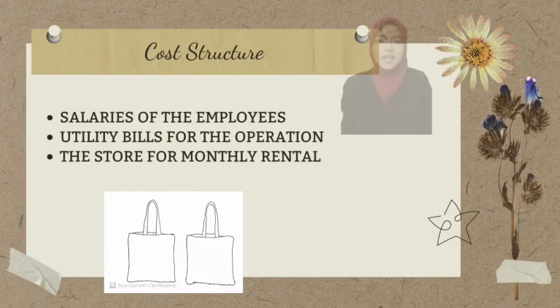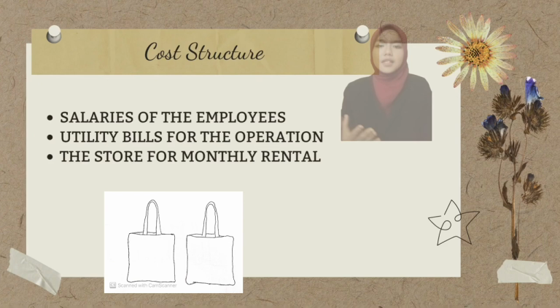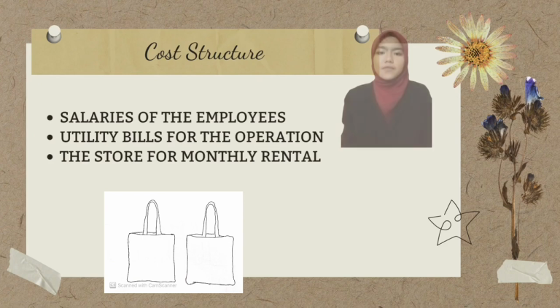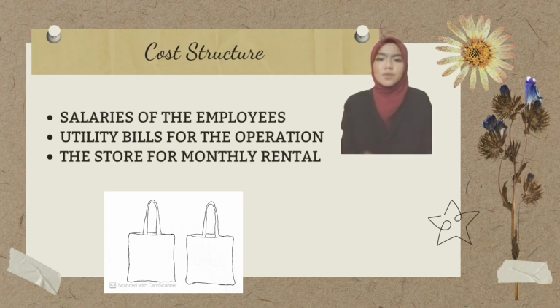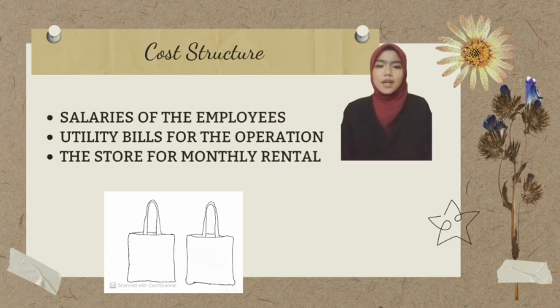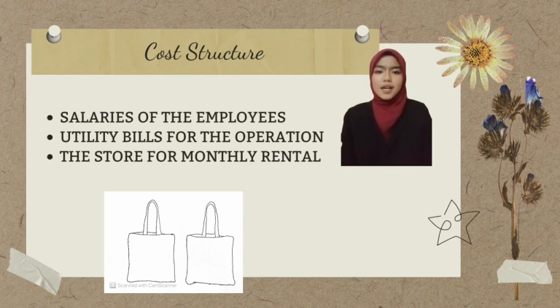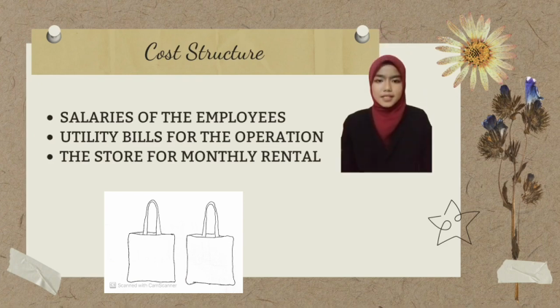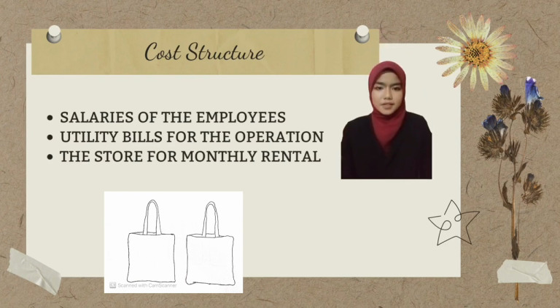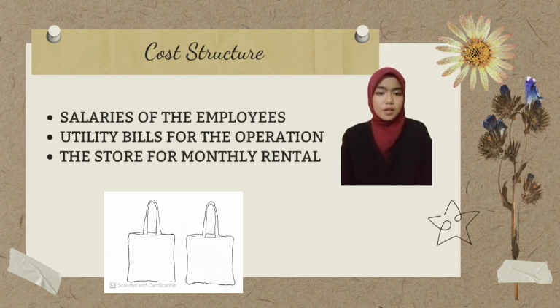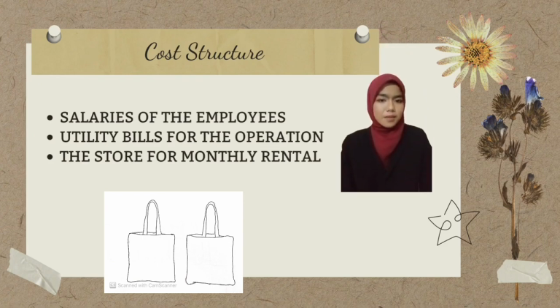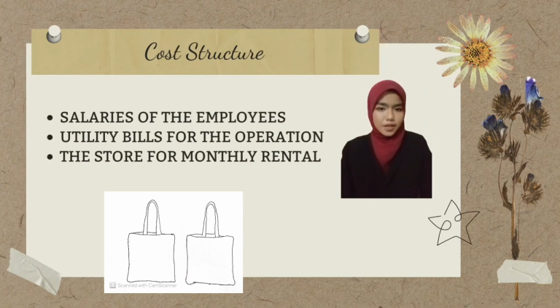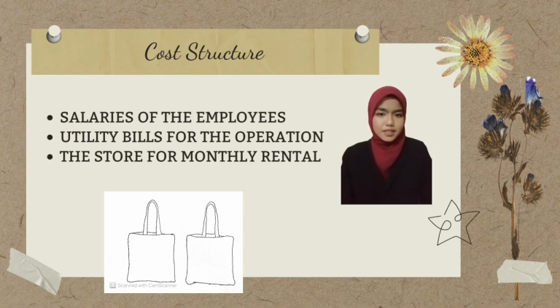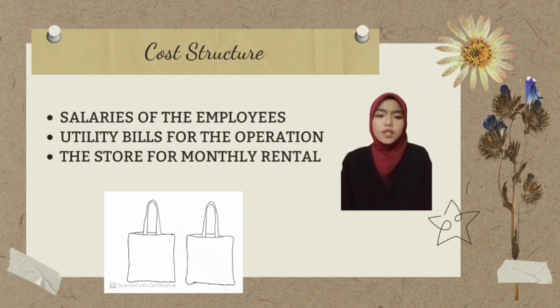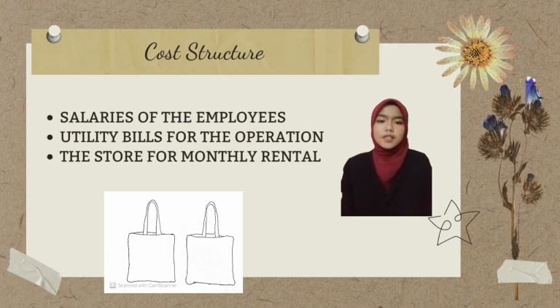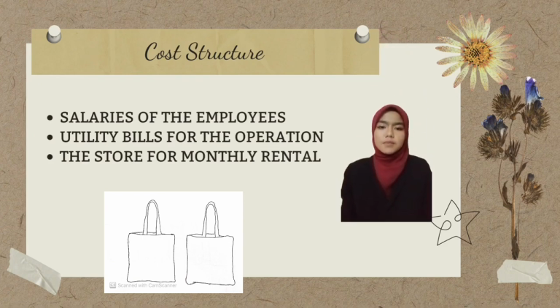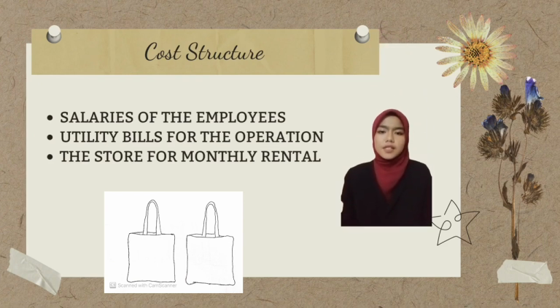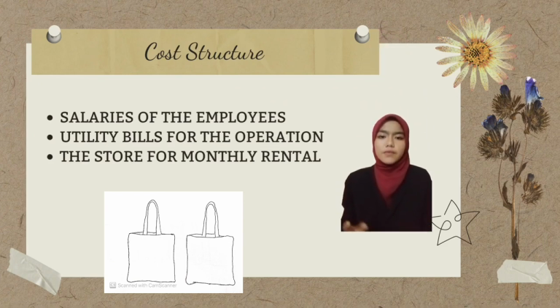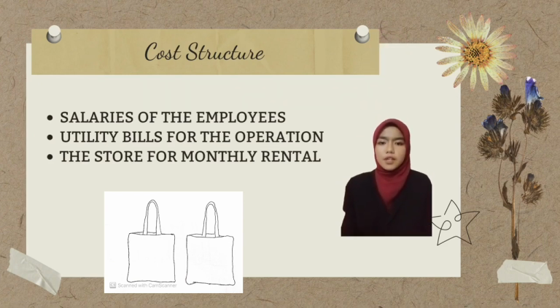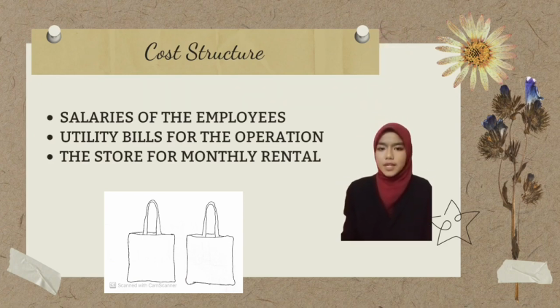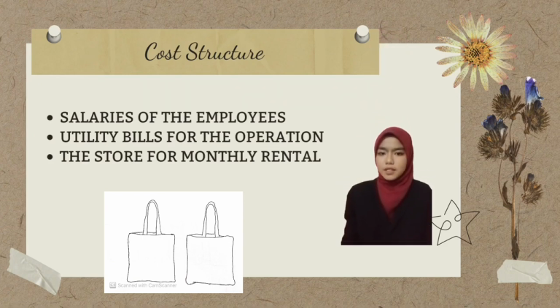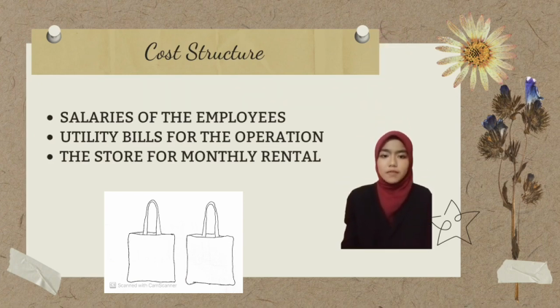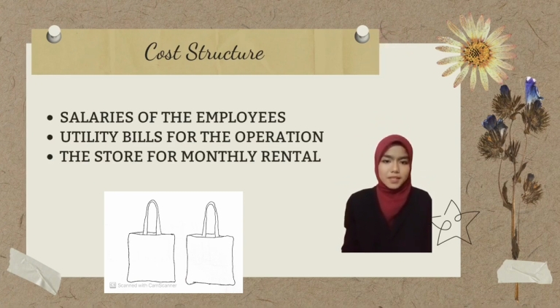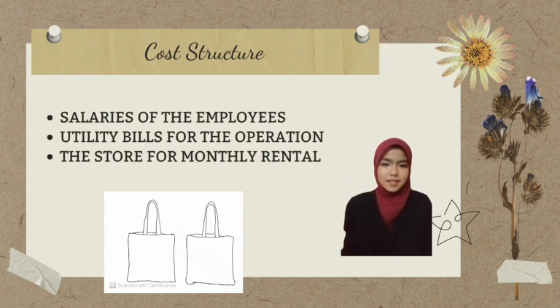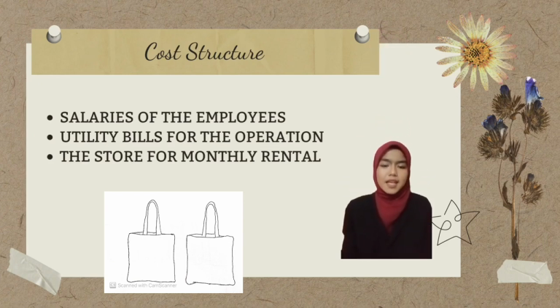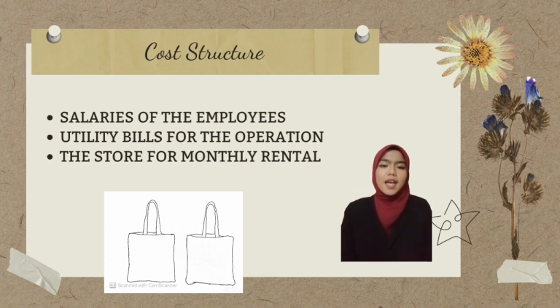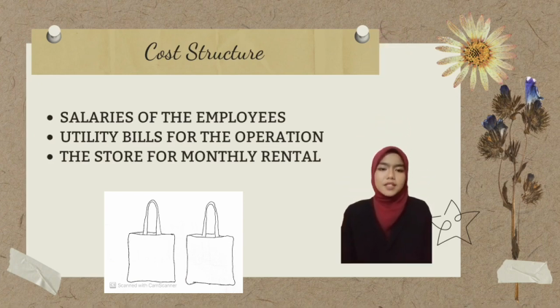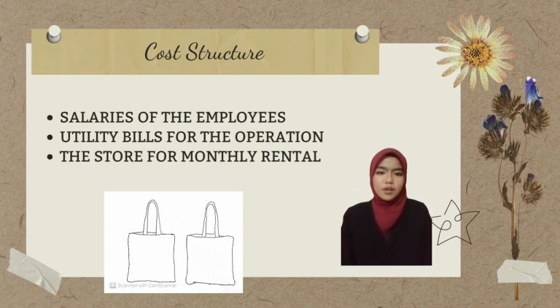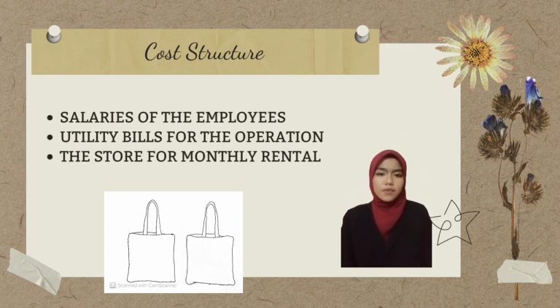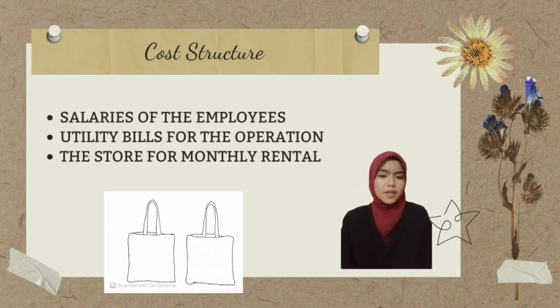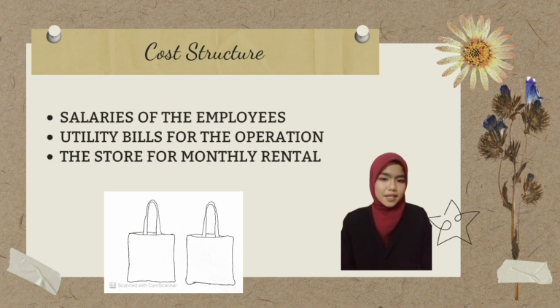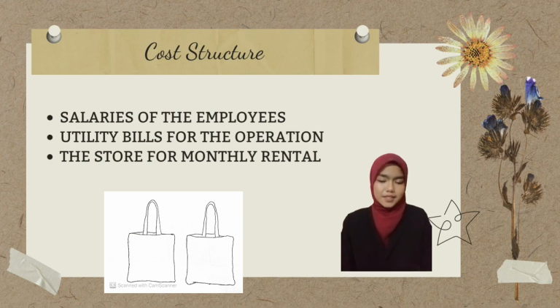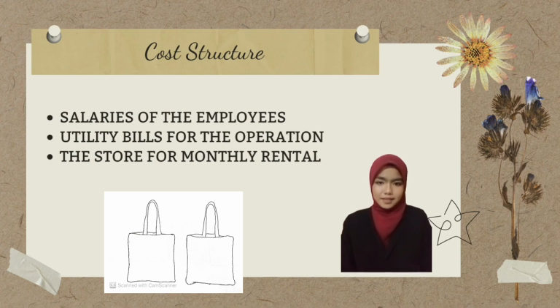The cost structure includes the salaries of employees, utility bills for business operations, and monthly store rental.